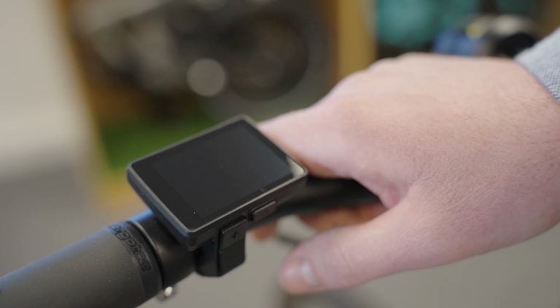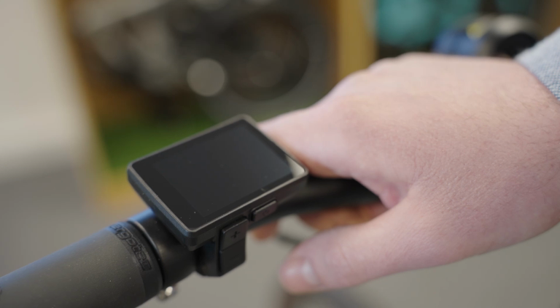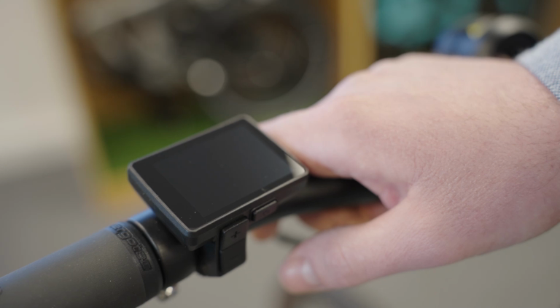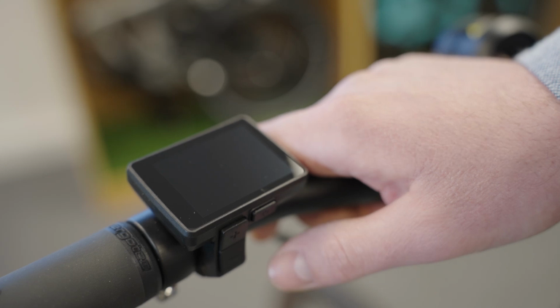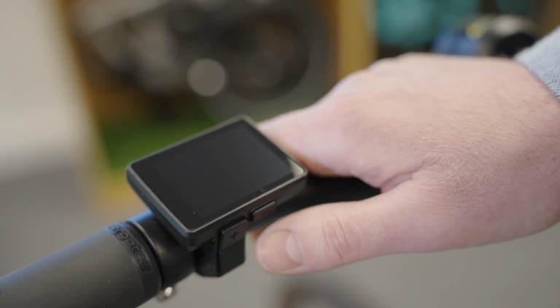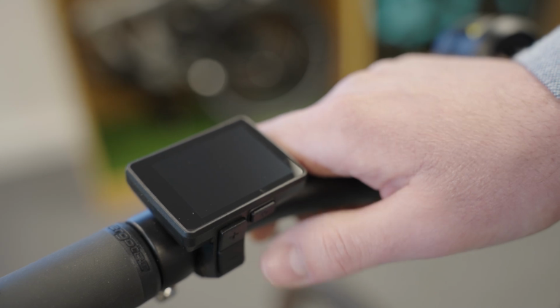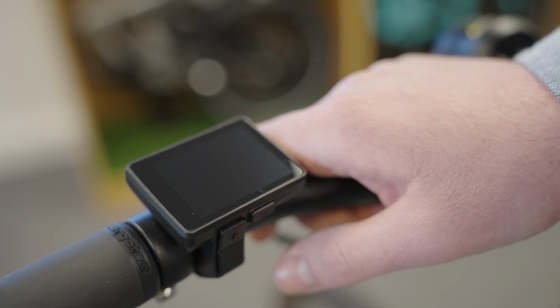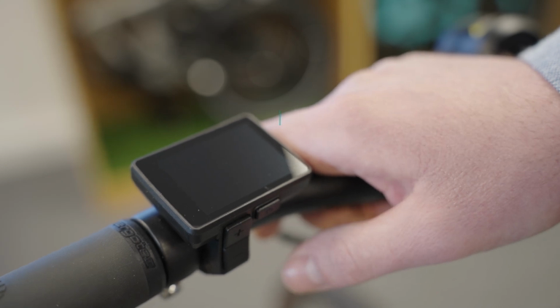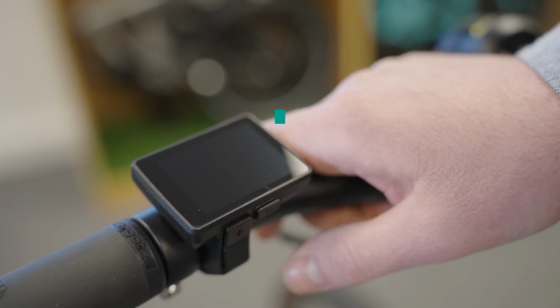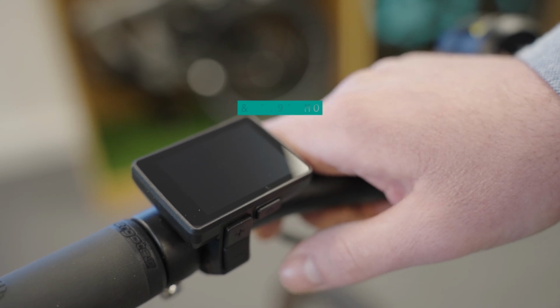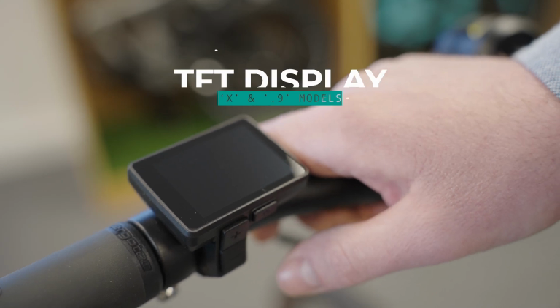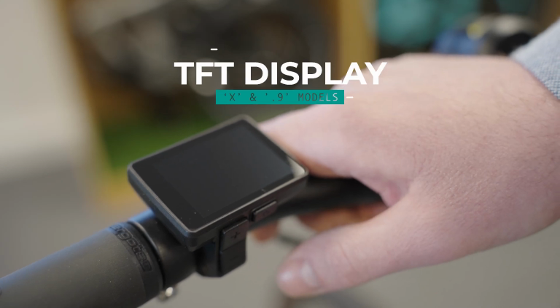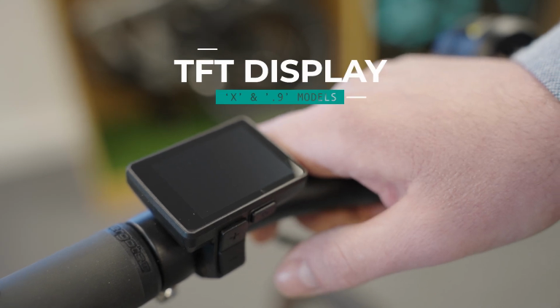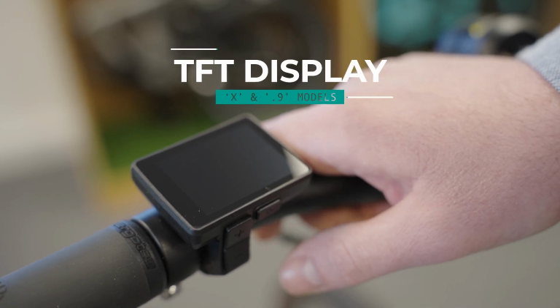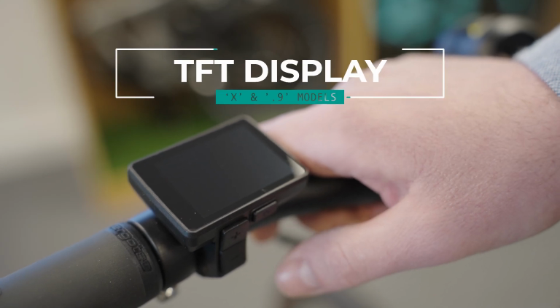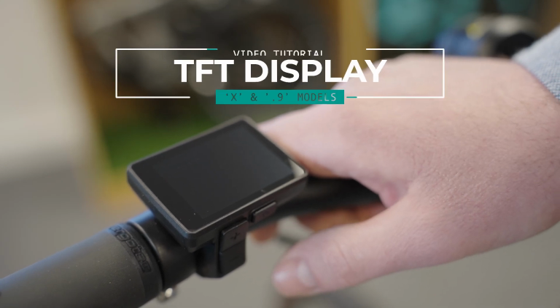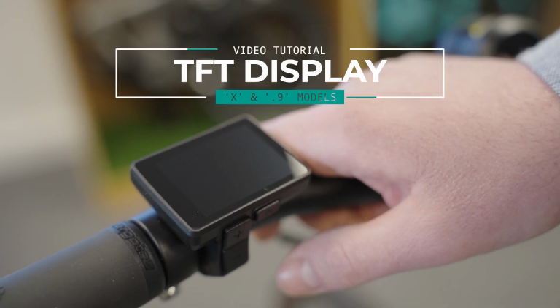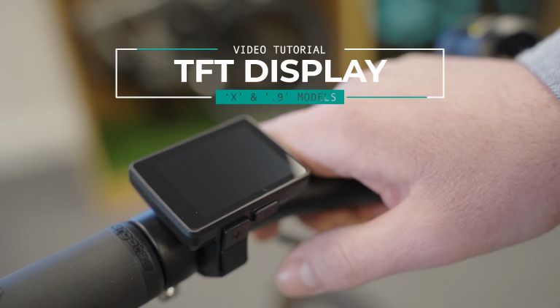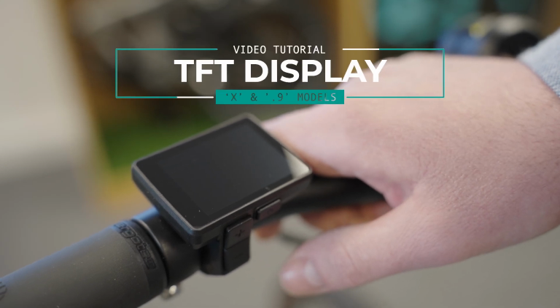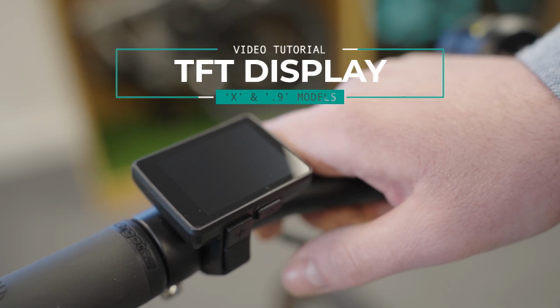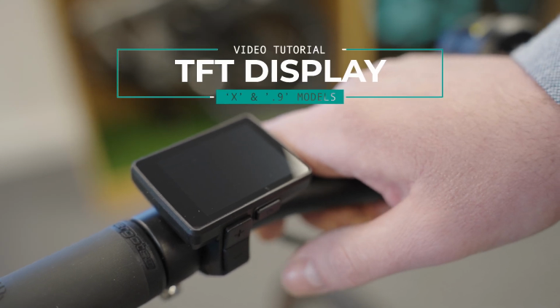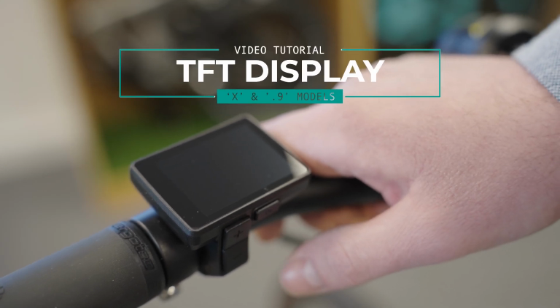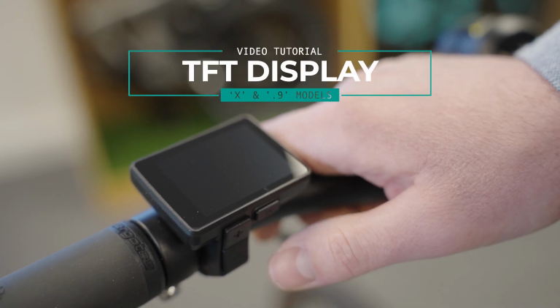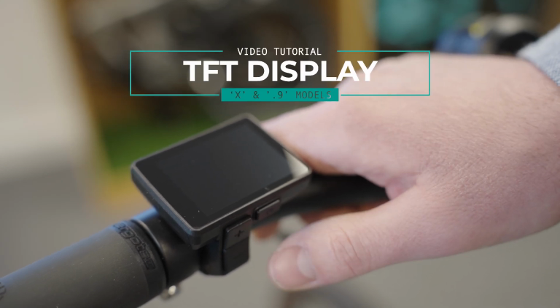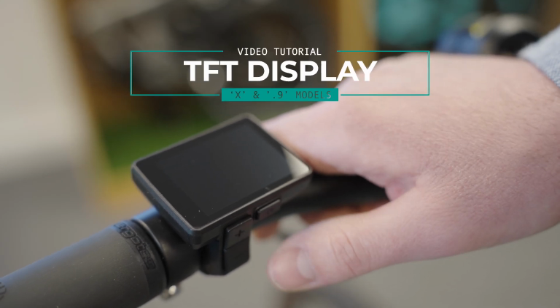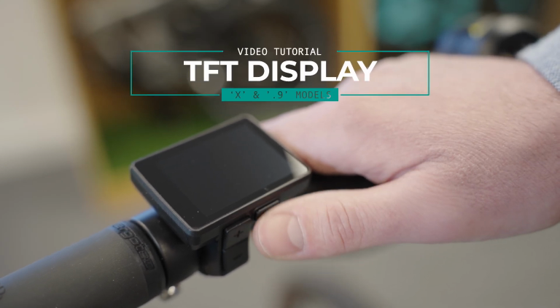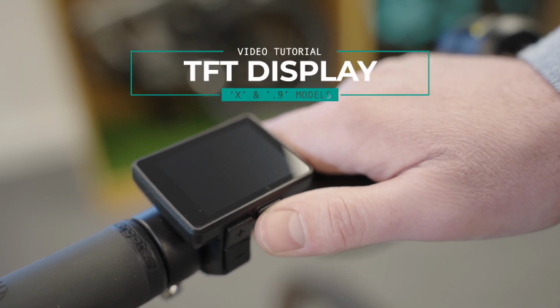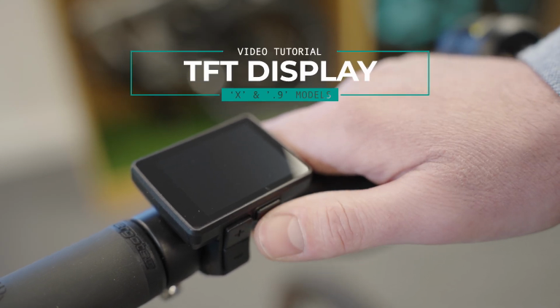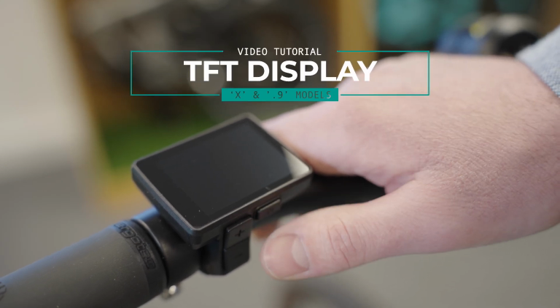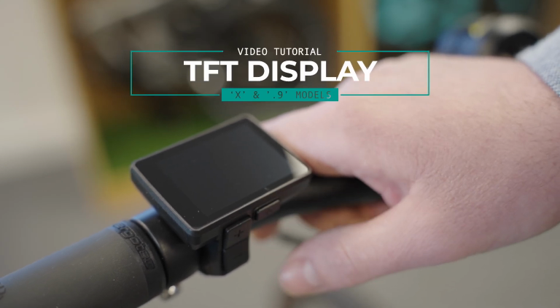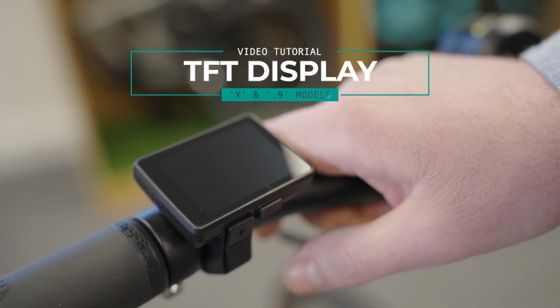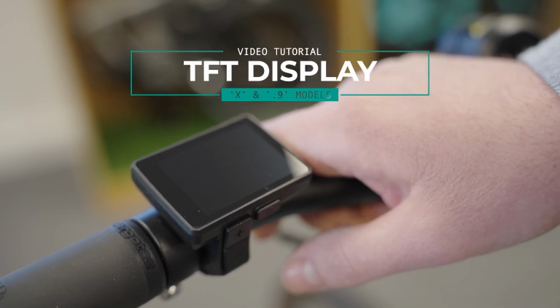Hey guys, just a quick tutorial on how to use our TFT Clarity Display which is on some of our bikes.